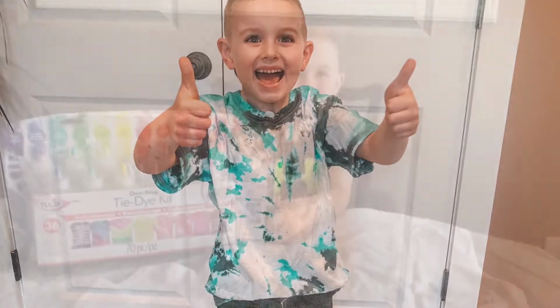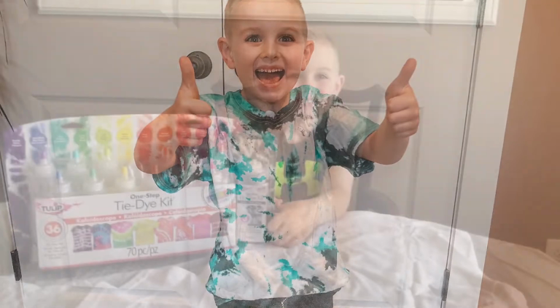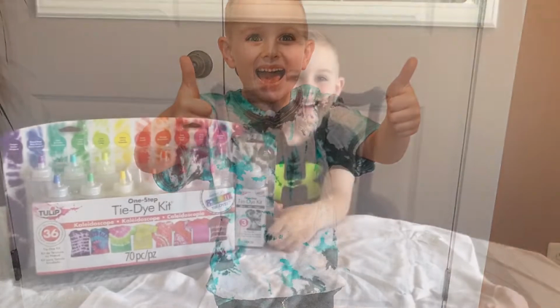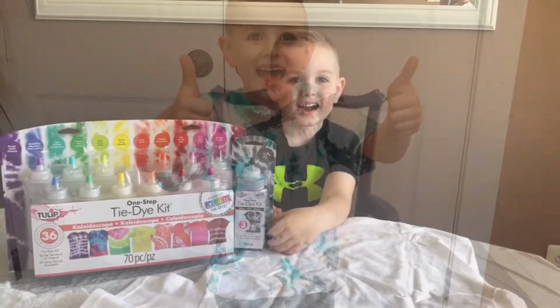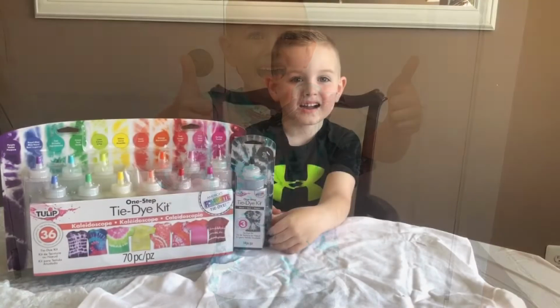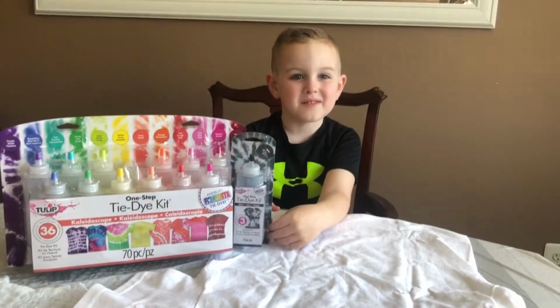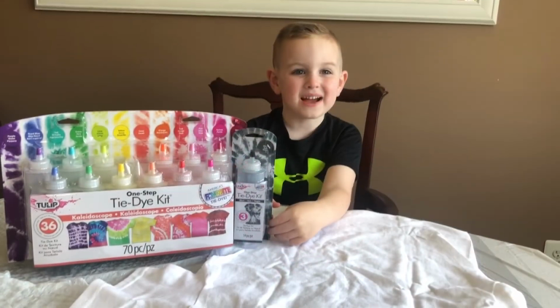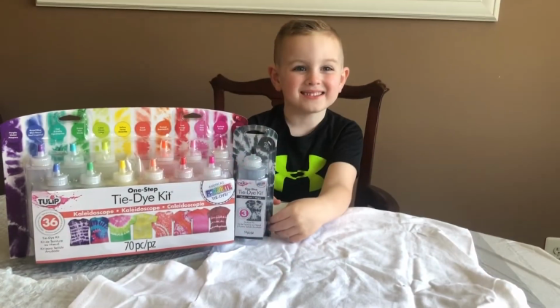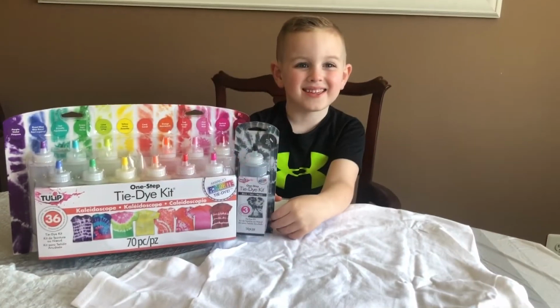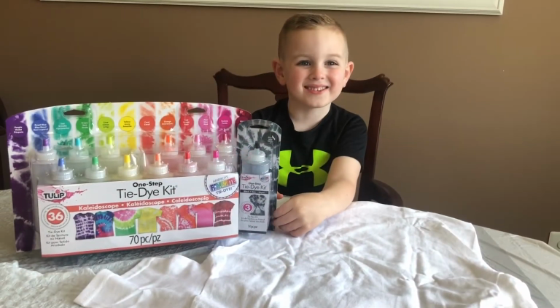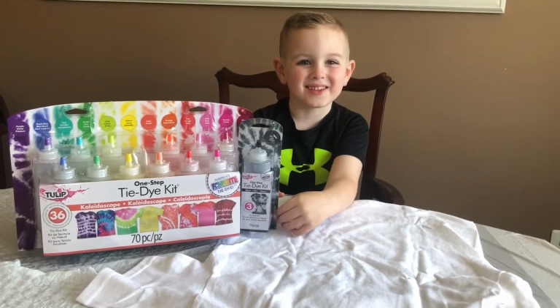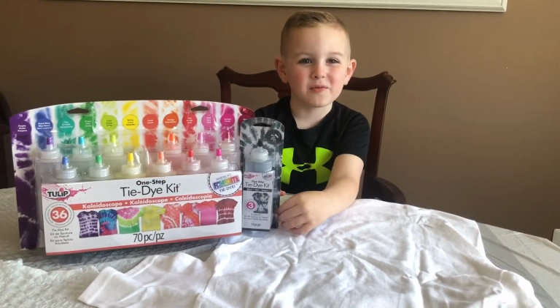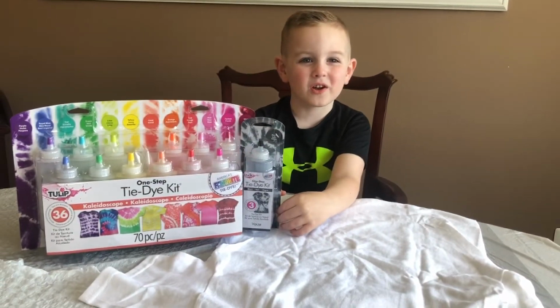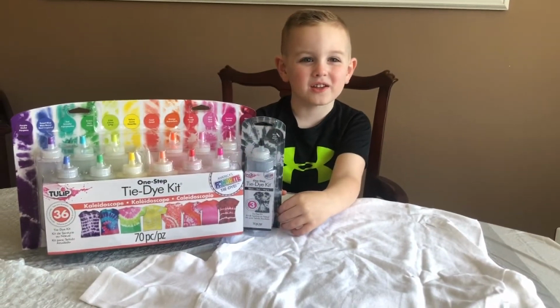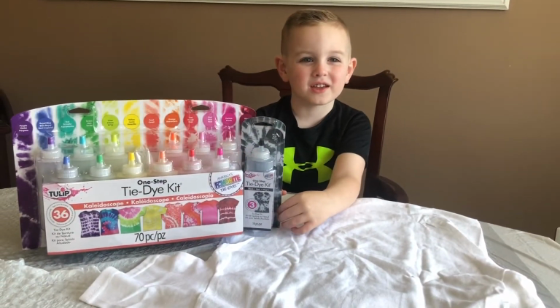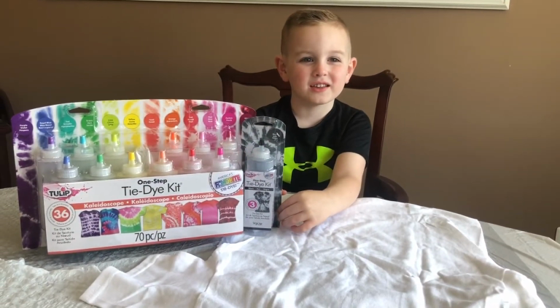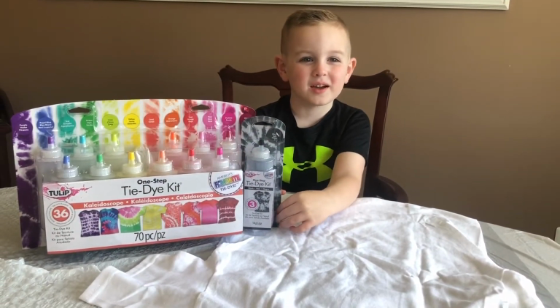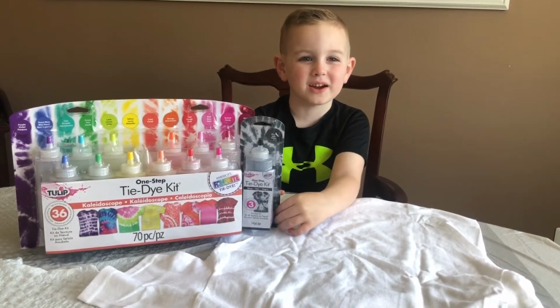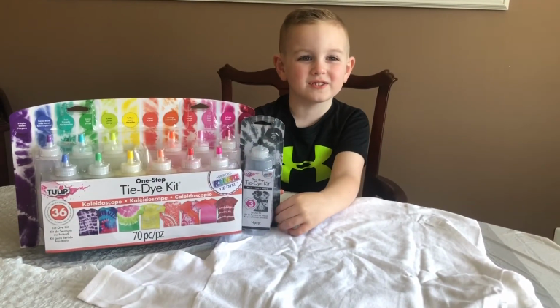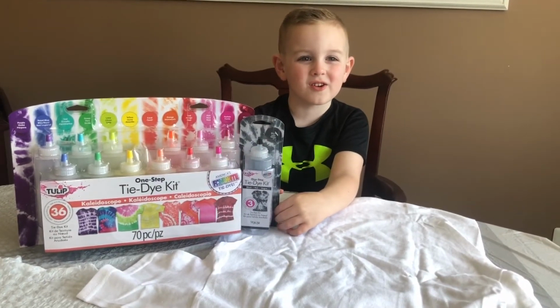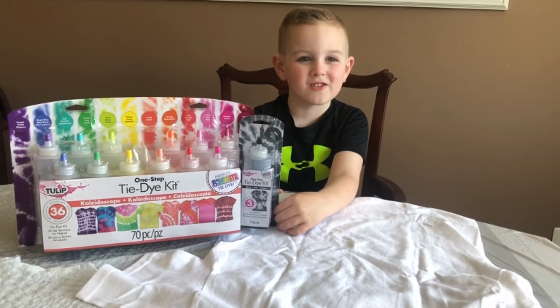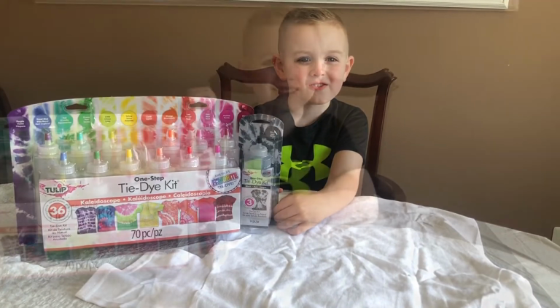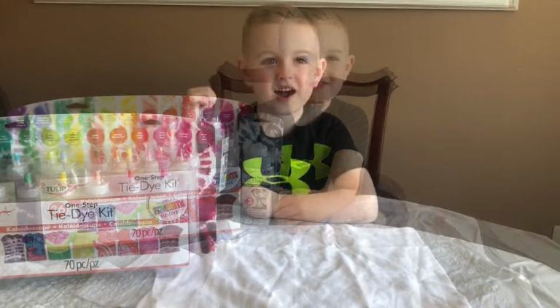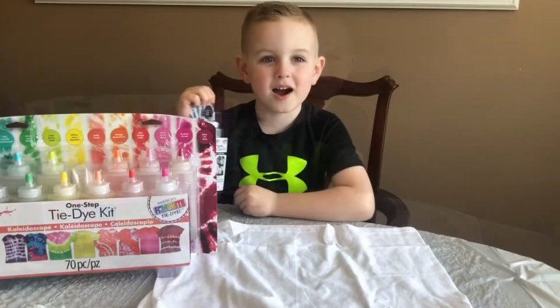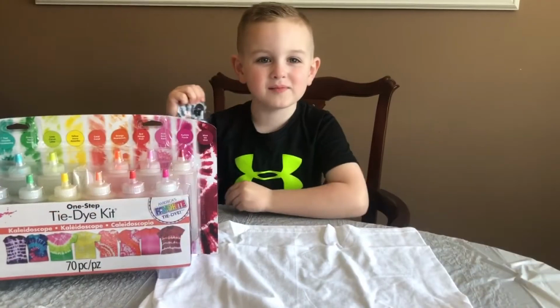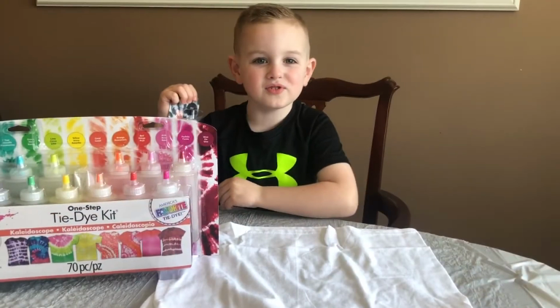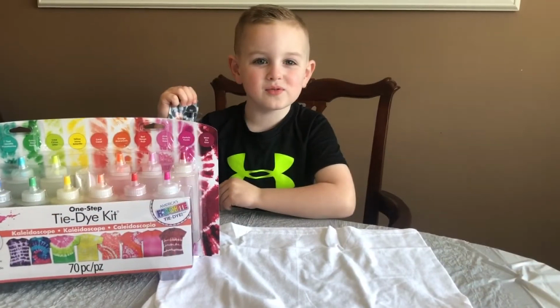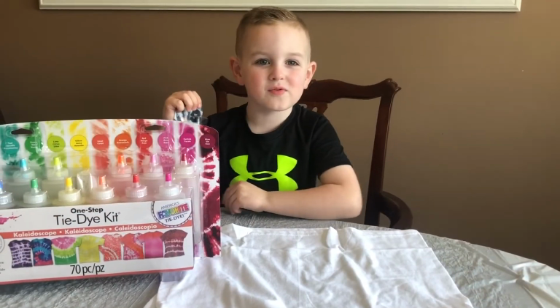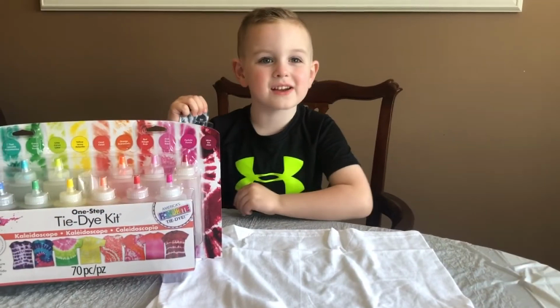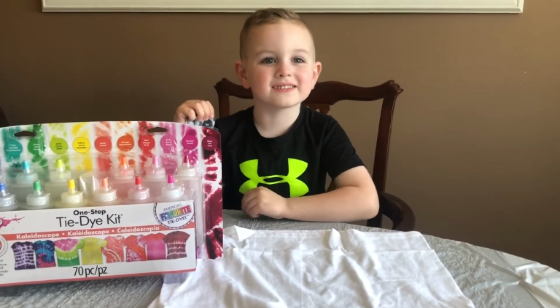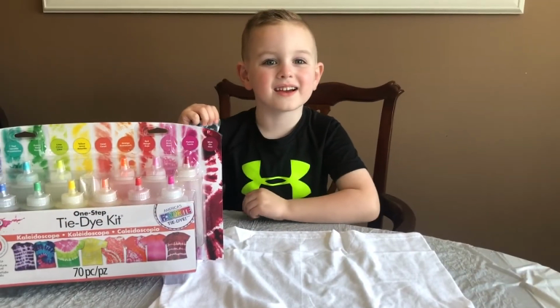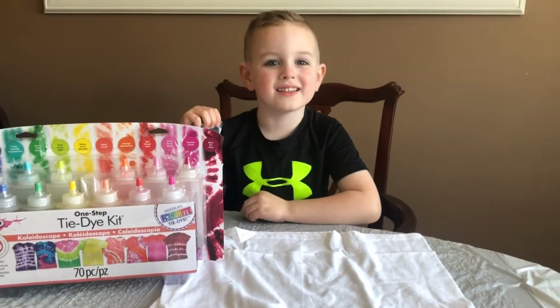Hi, I'm Max and today we are going to tie-dye my shirt. I'm super excited.